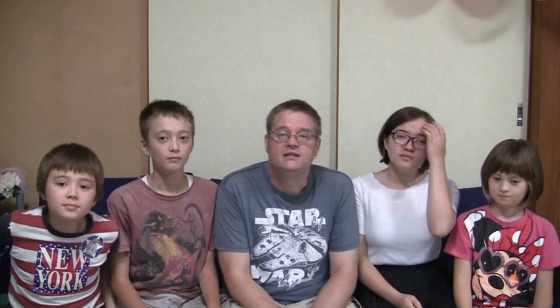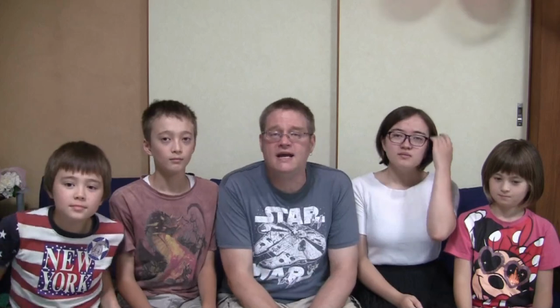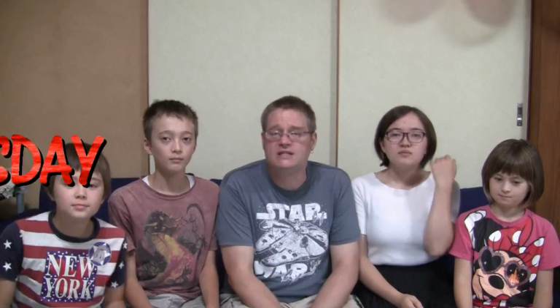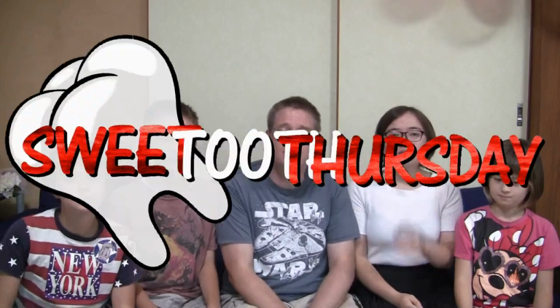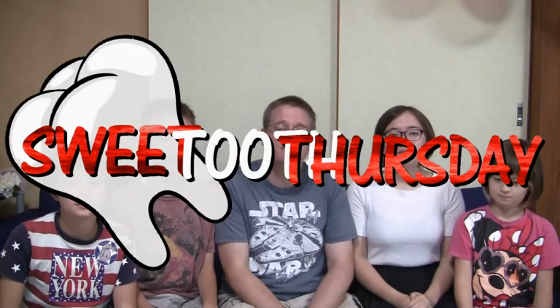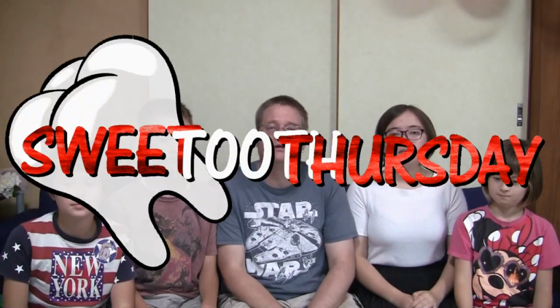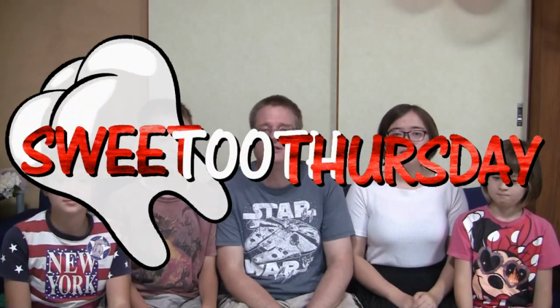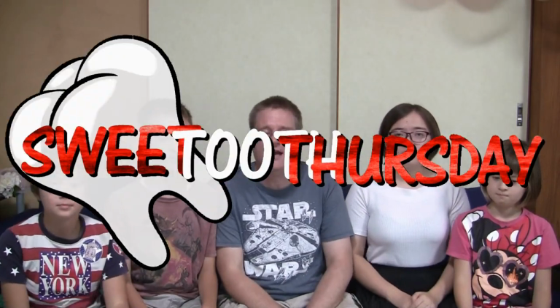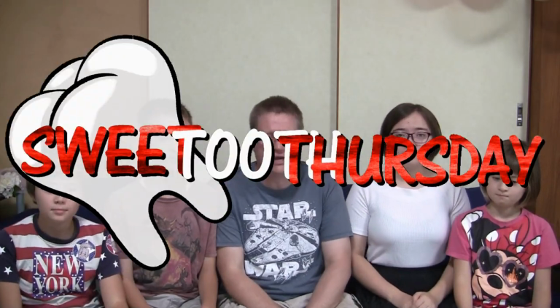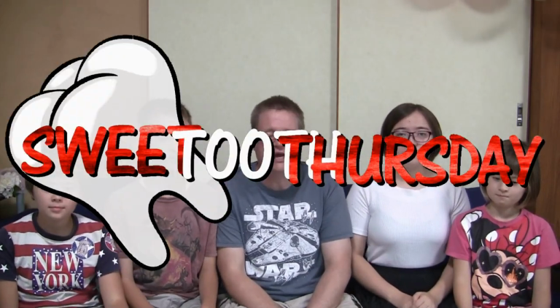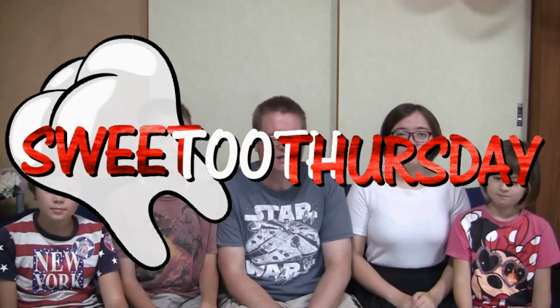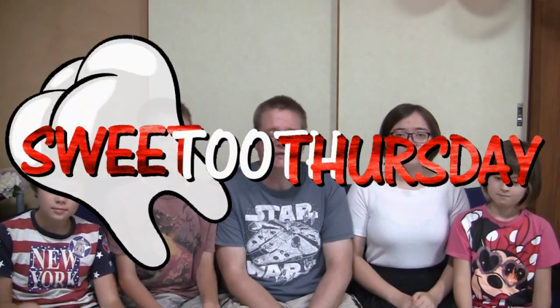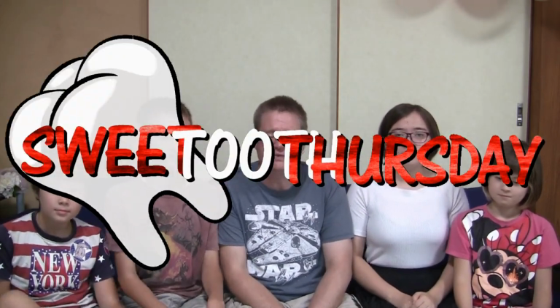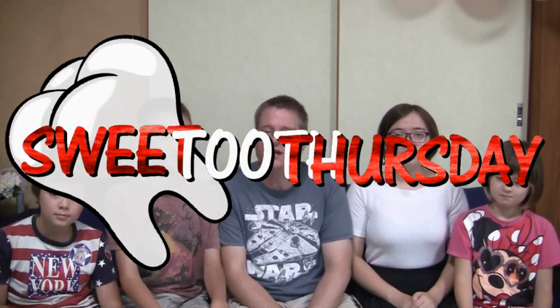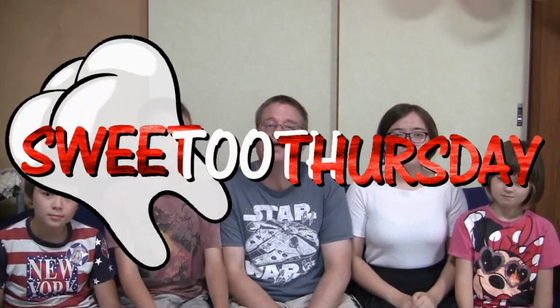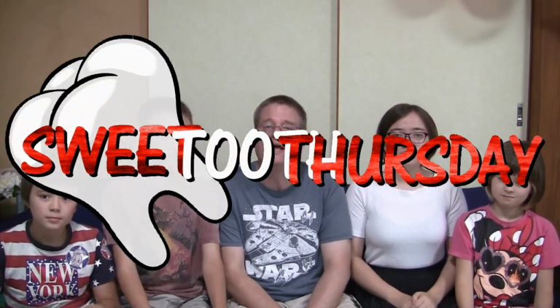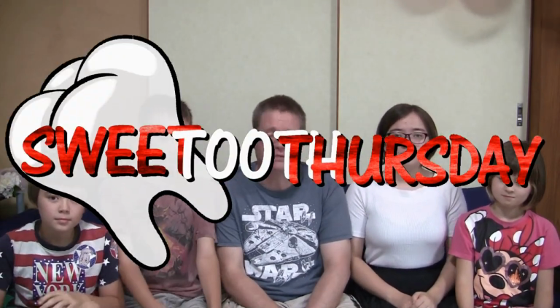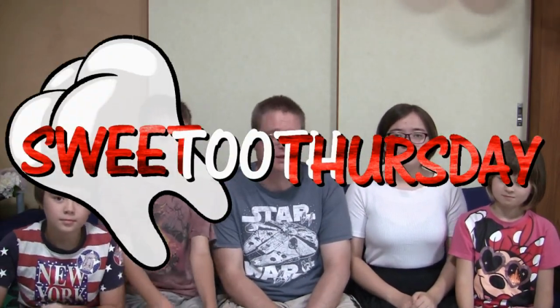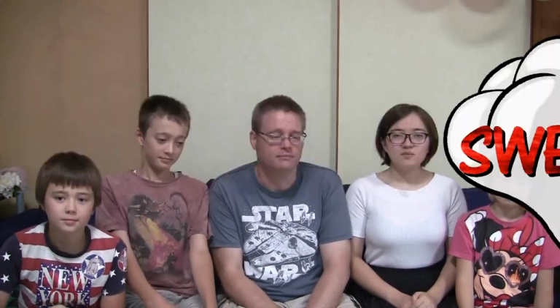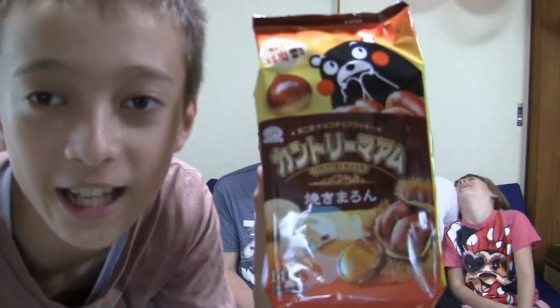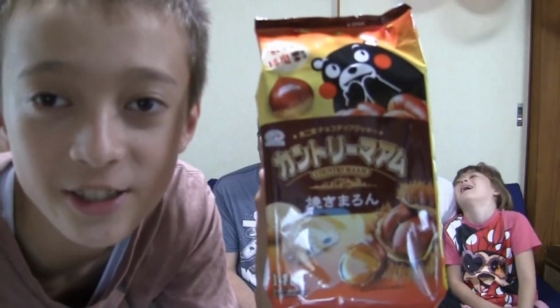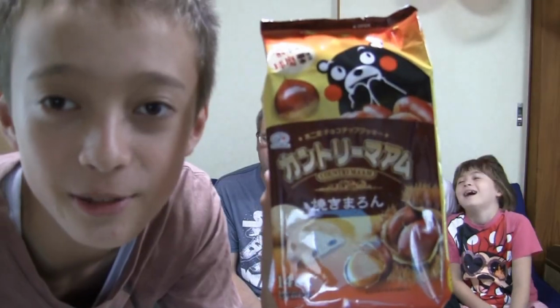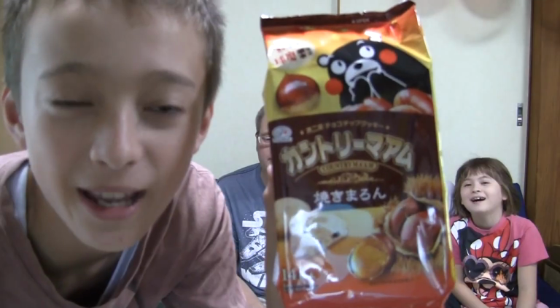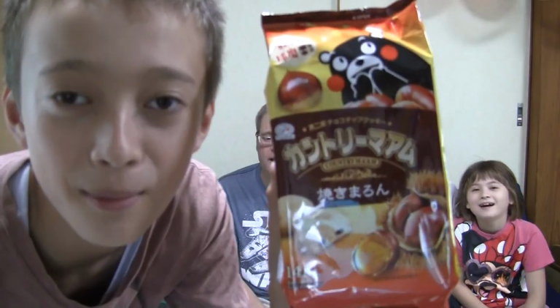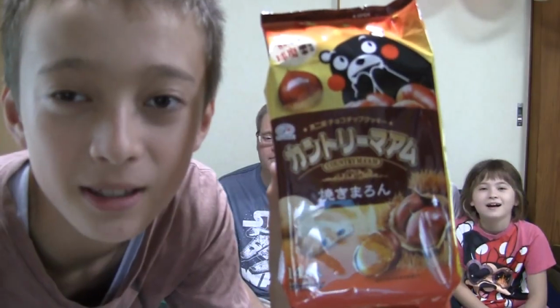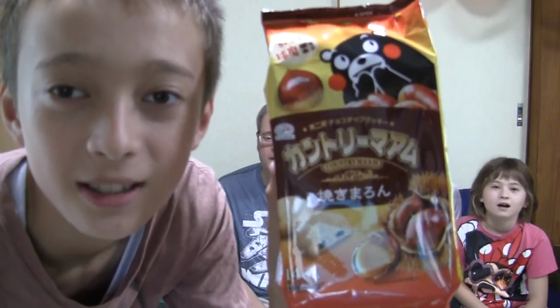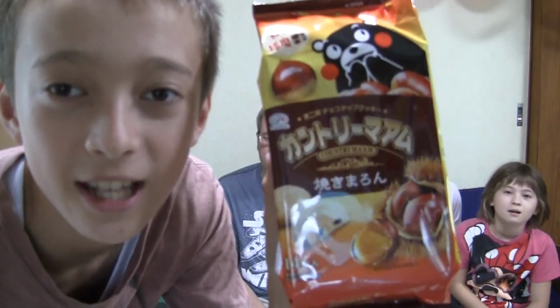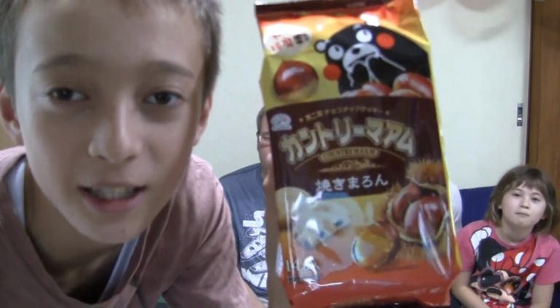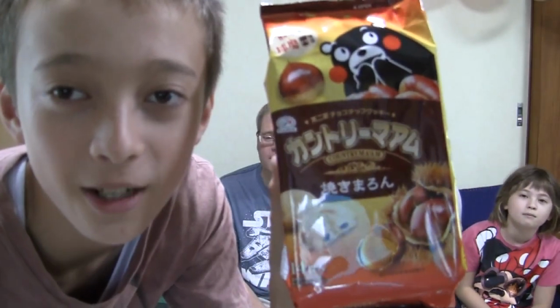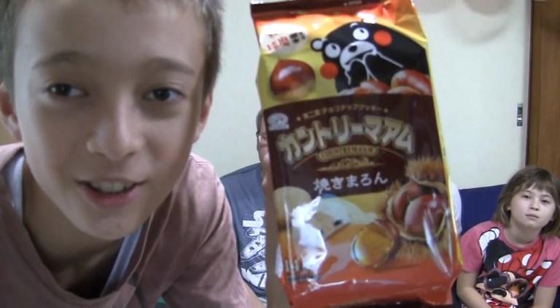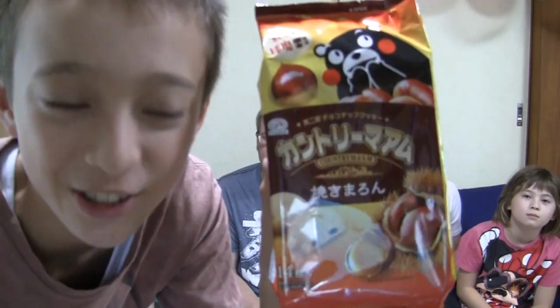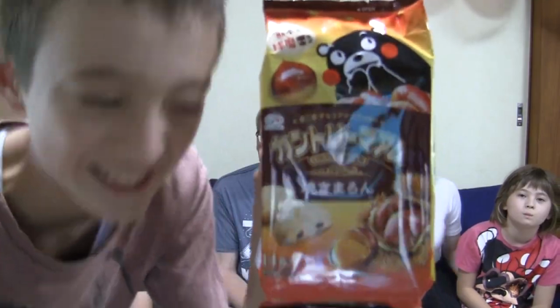Today's Sweet Tooth Thursday actually has something sweet, unlike last week. Can't you, ma'am? Gyakimaron cookies!